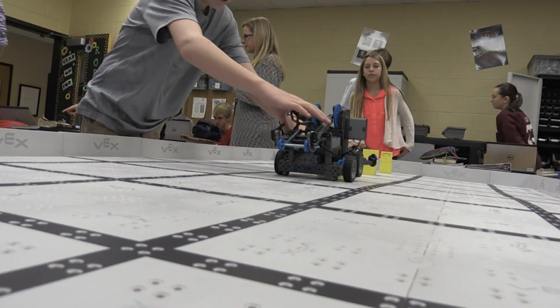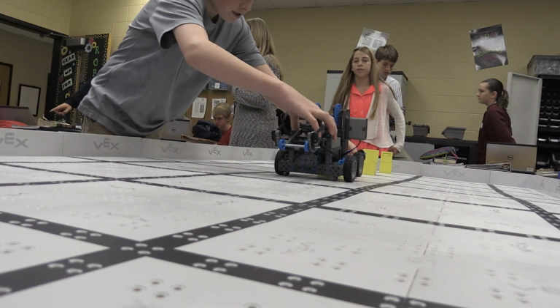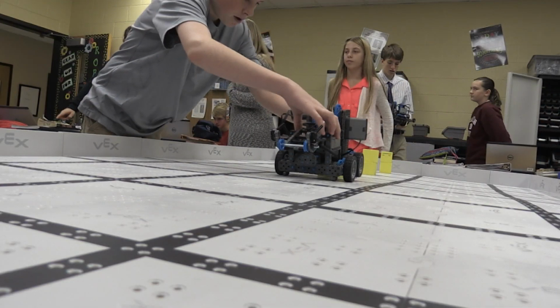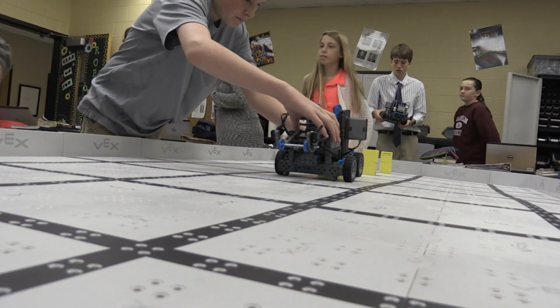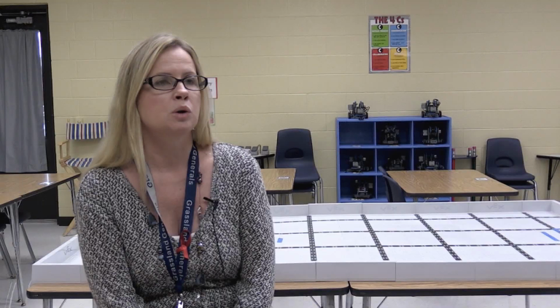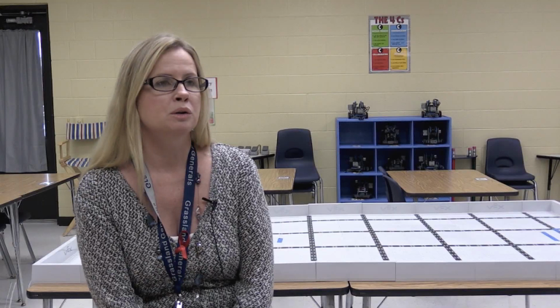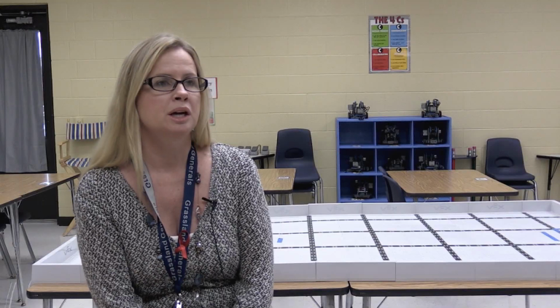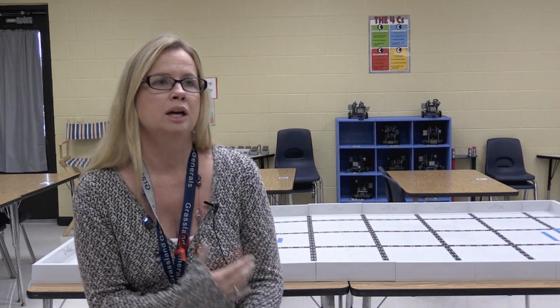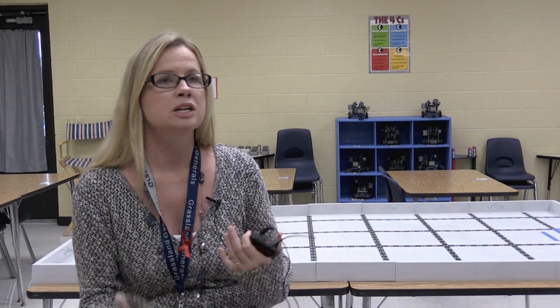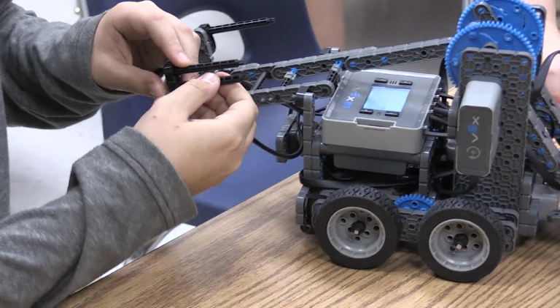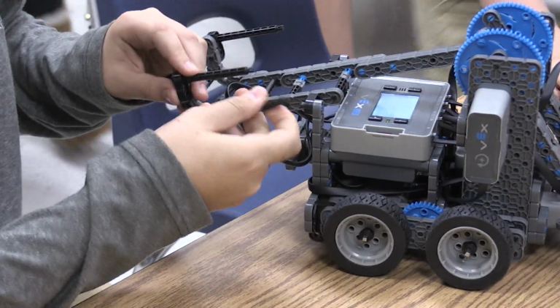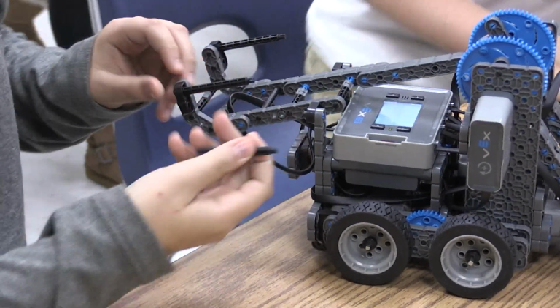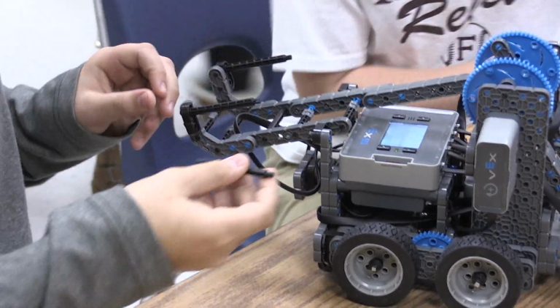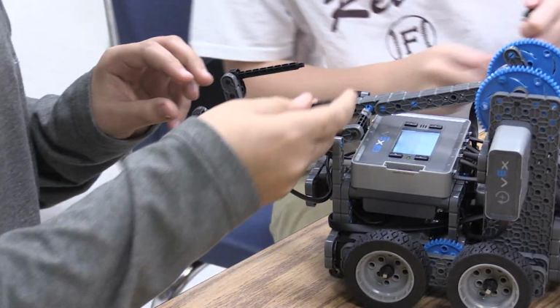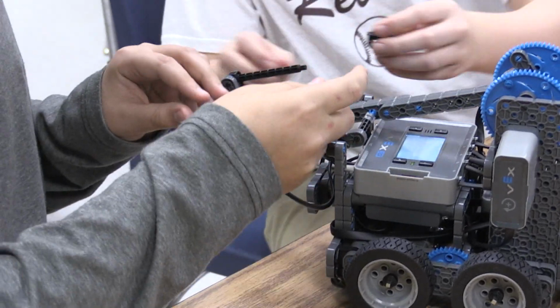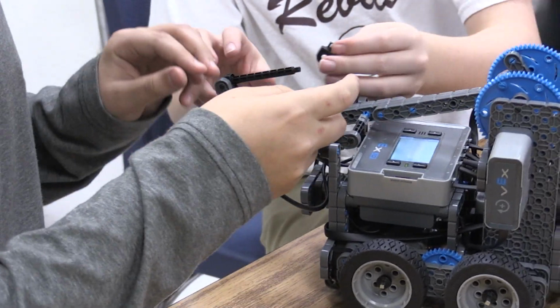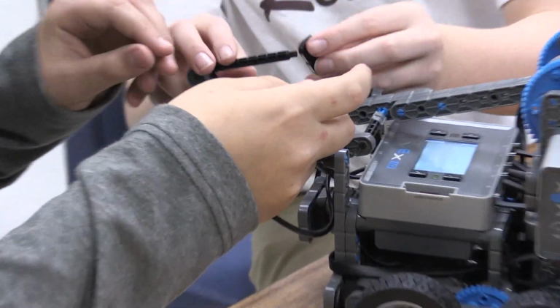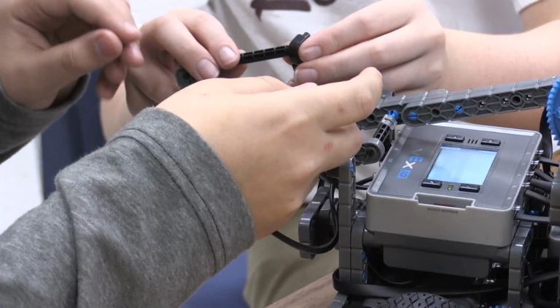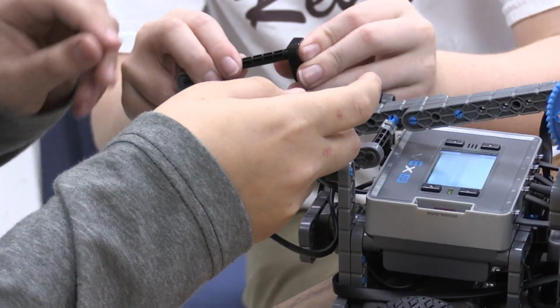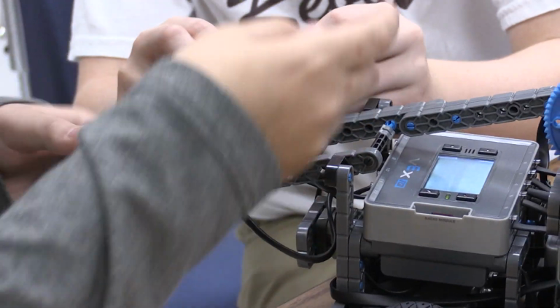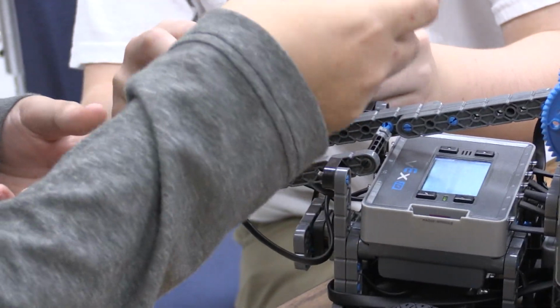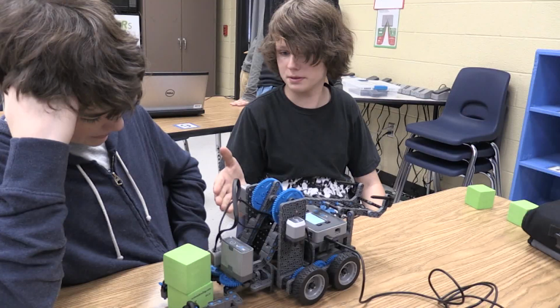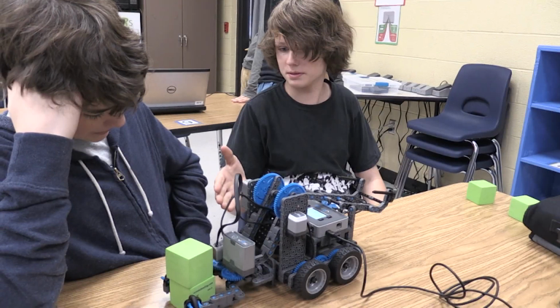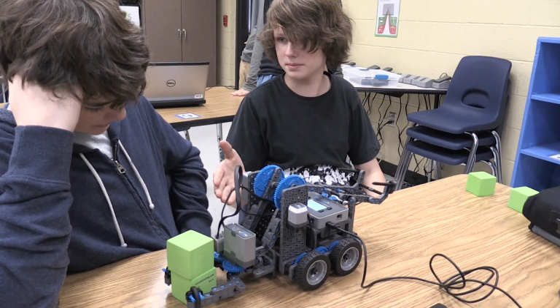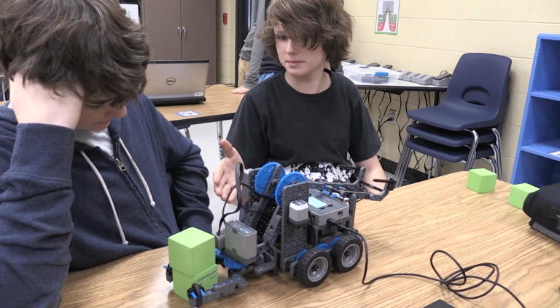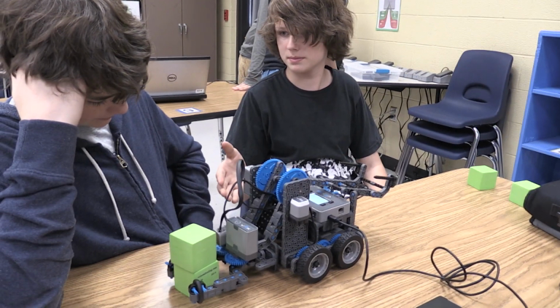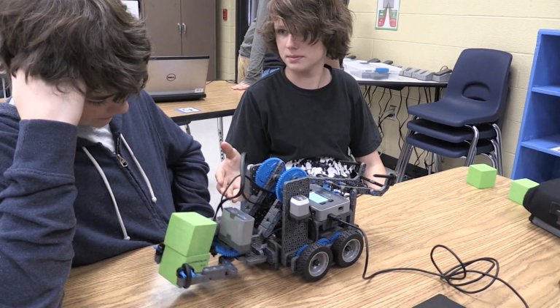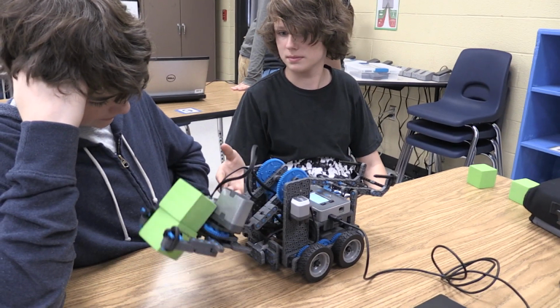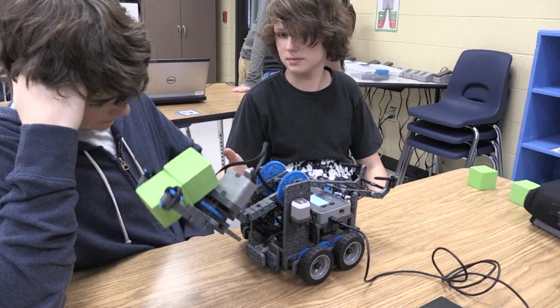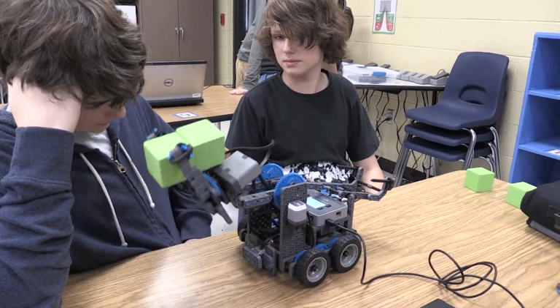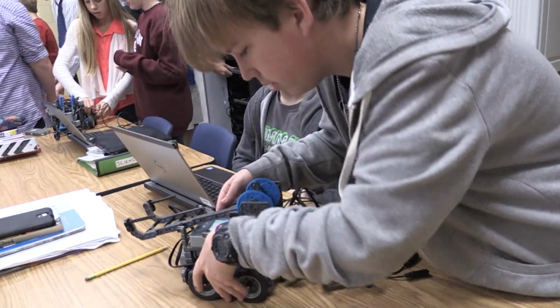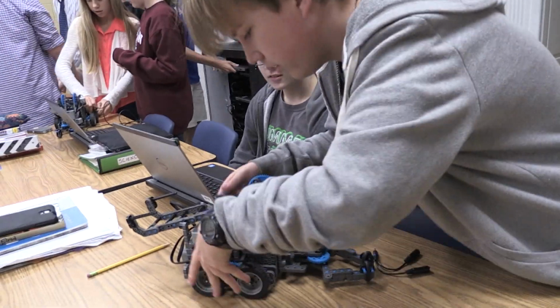I know how to fix this problem. And critical thinking, engineering design, computer science — all of these qualities that will benefit them.